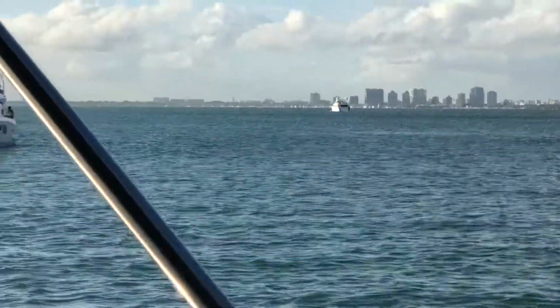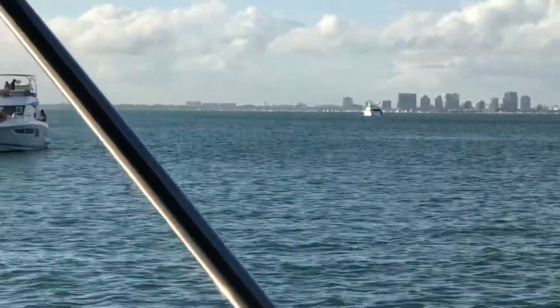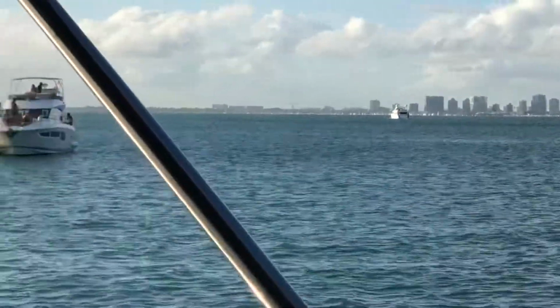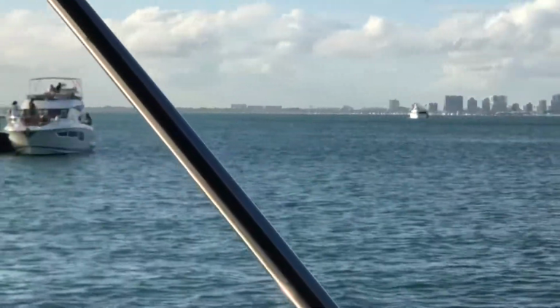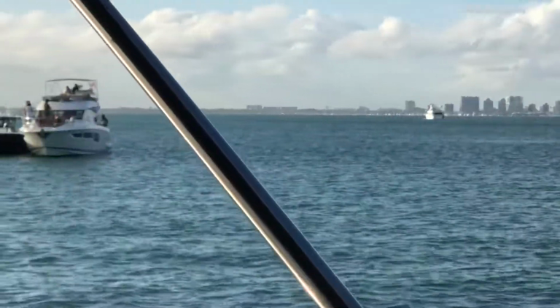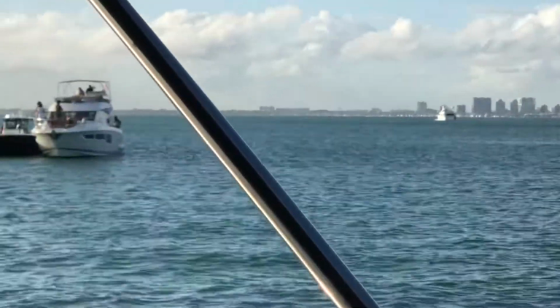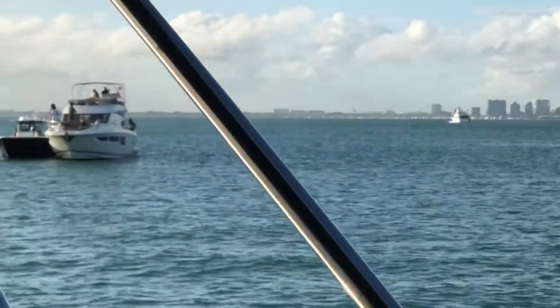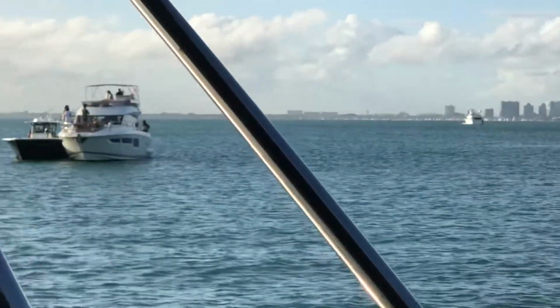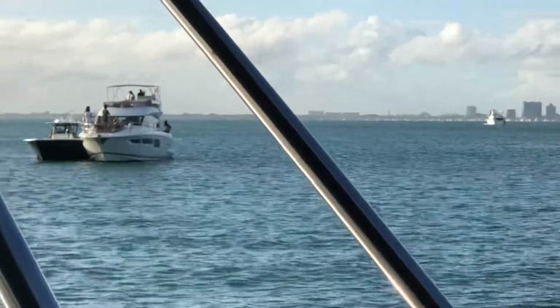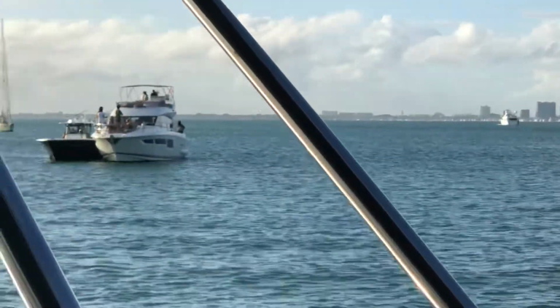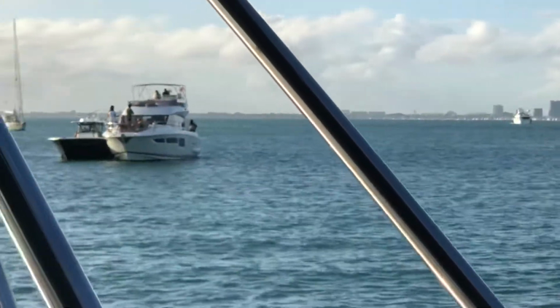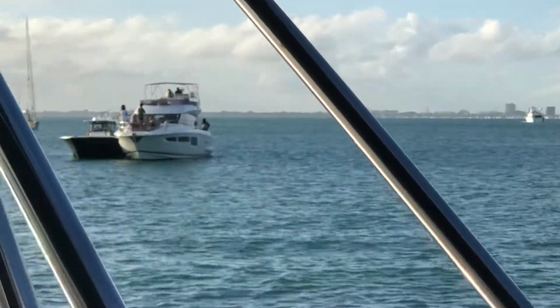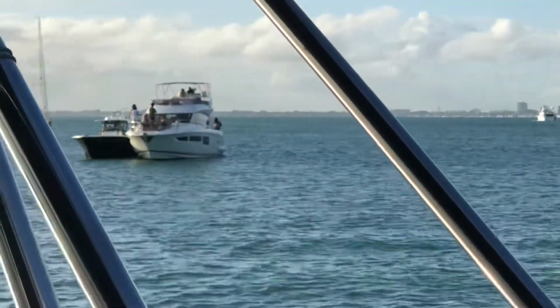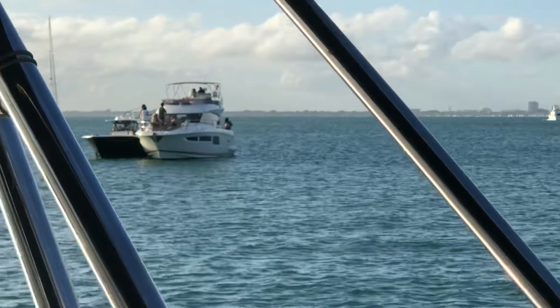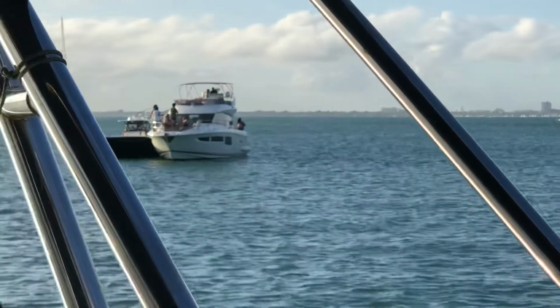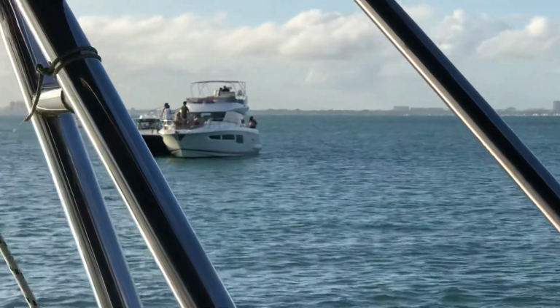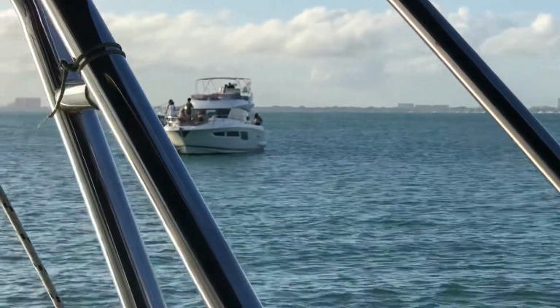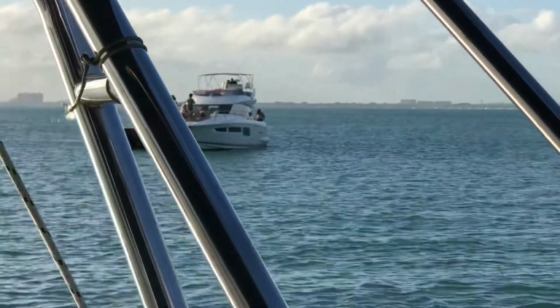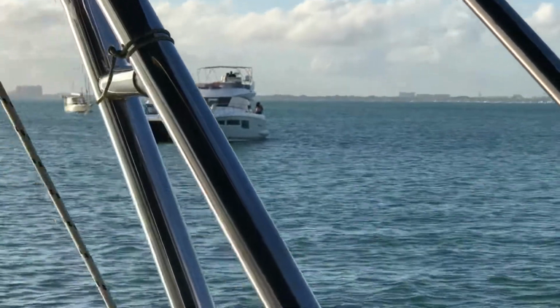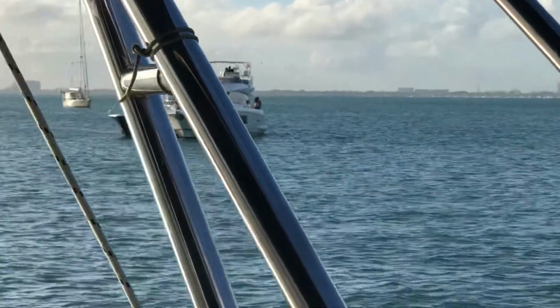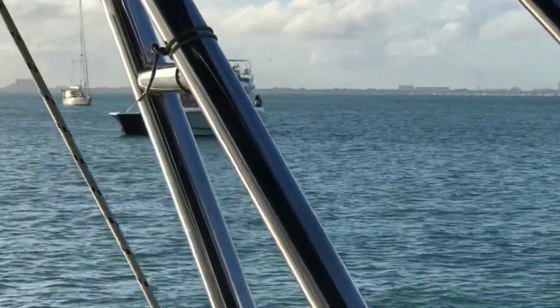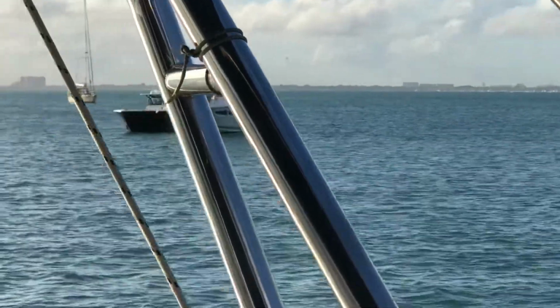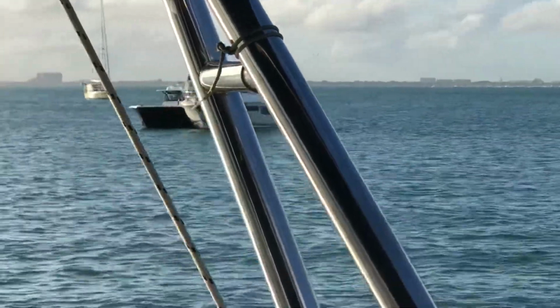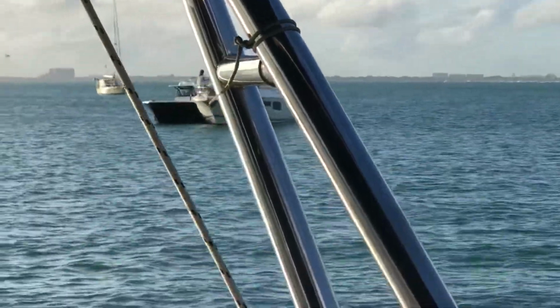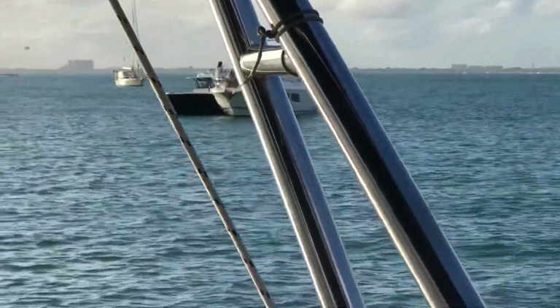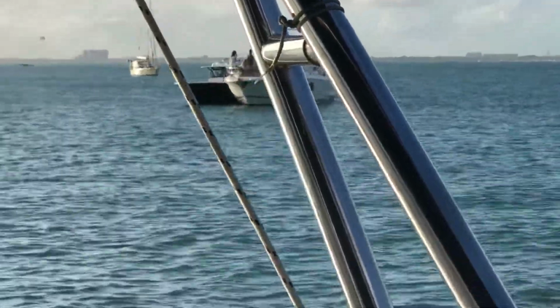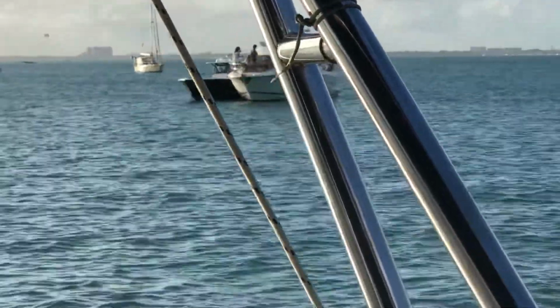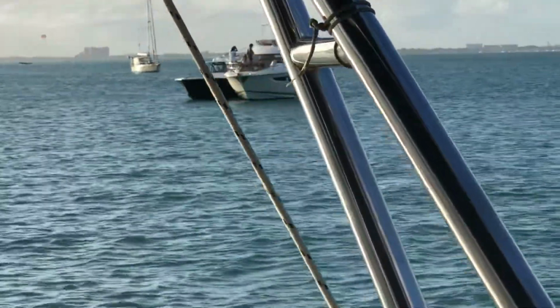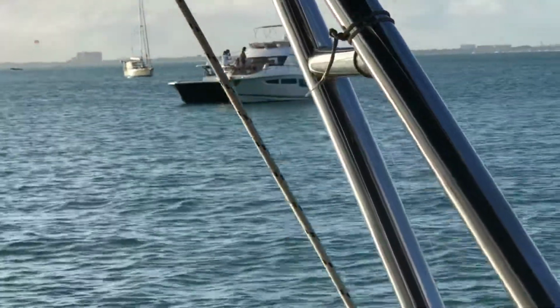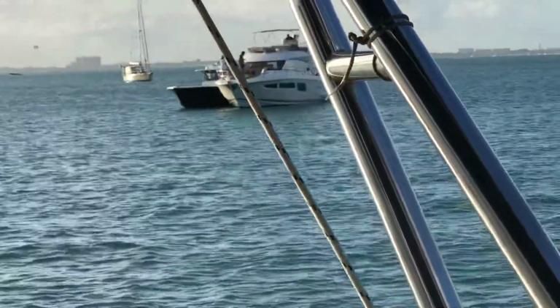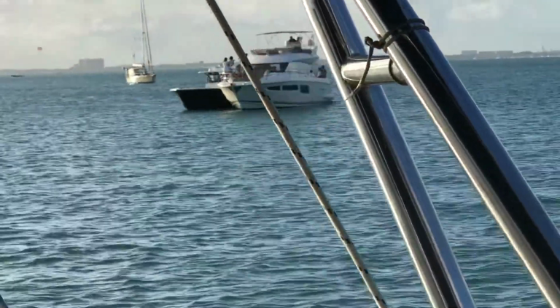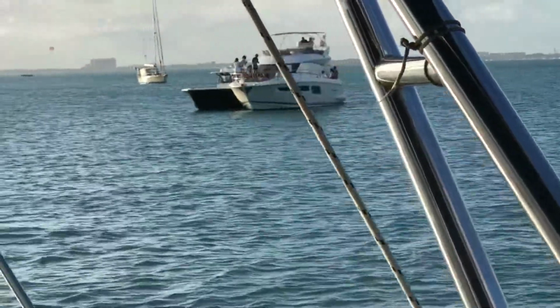That was Dinner Key over there on the Grove. That sailboat was there when we first came.